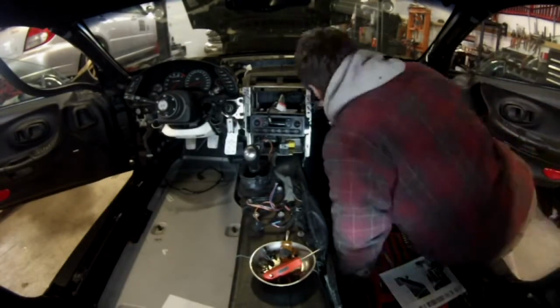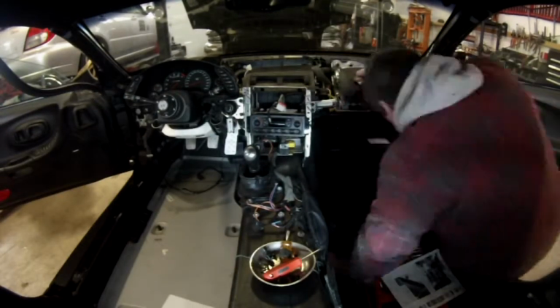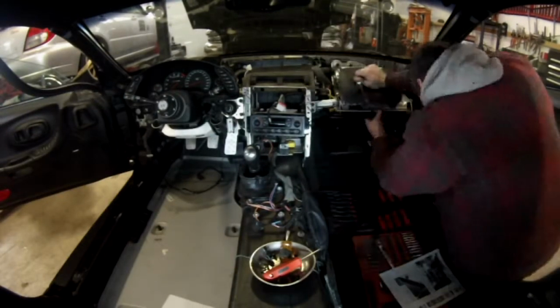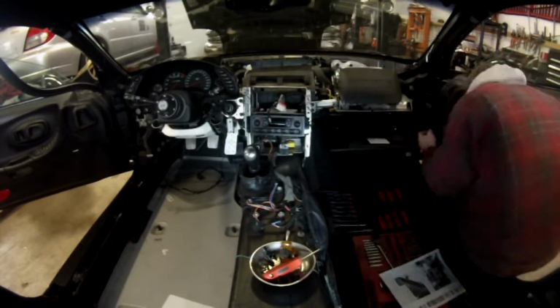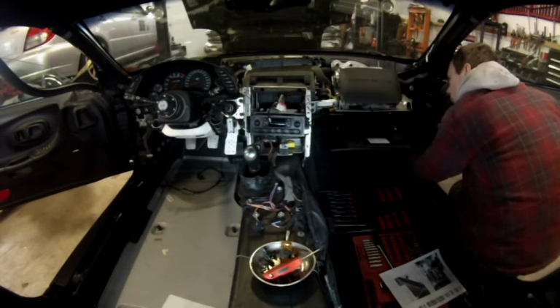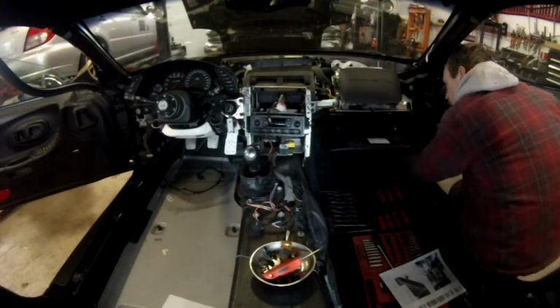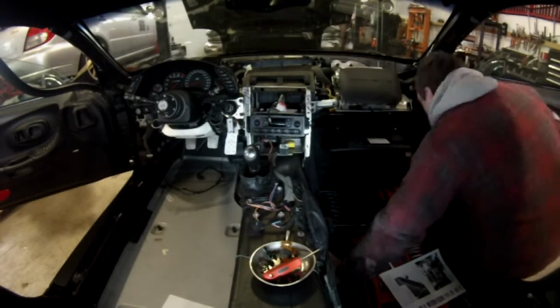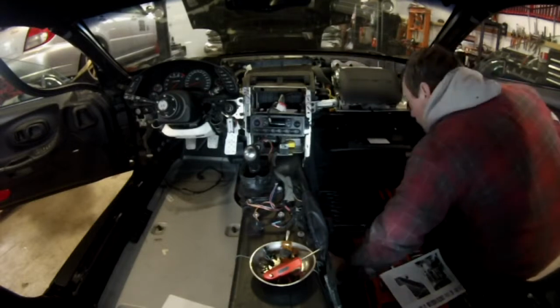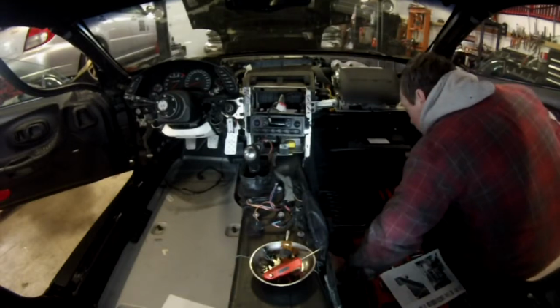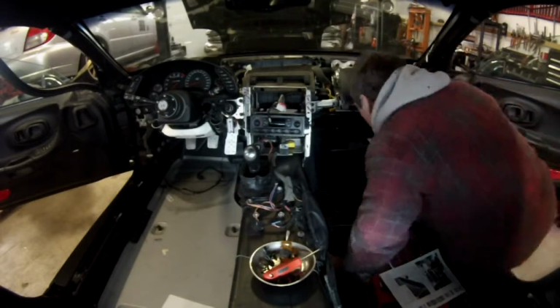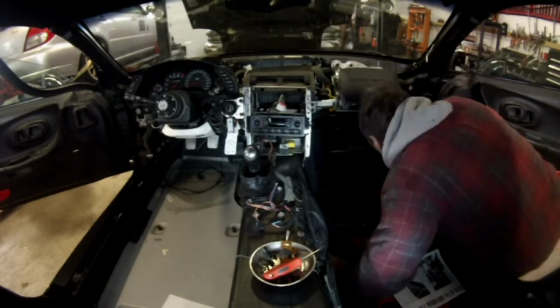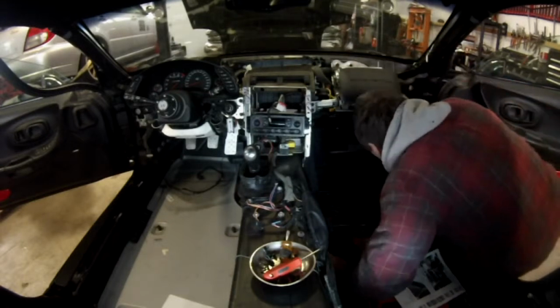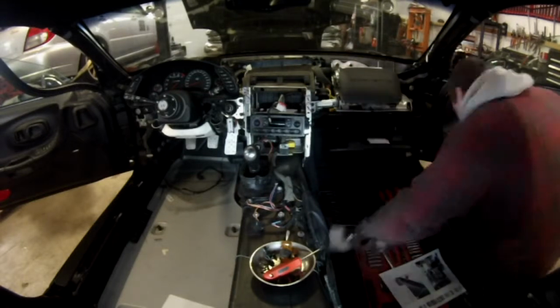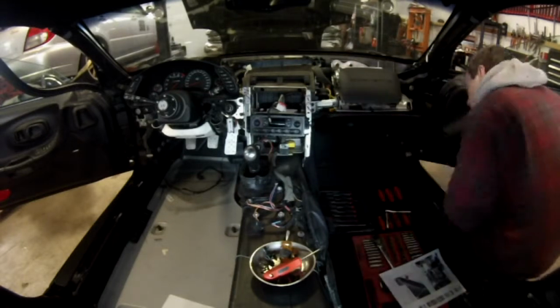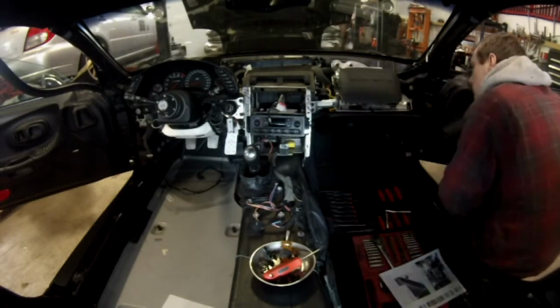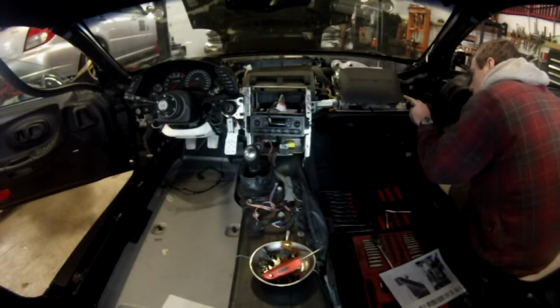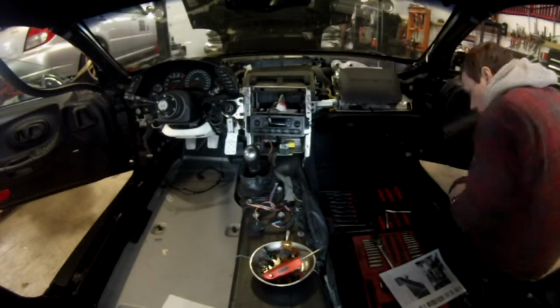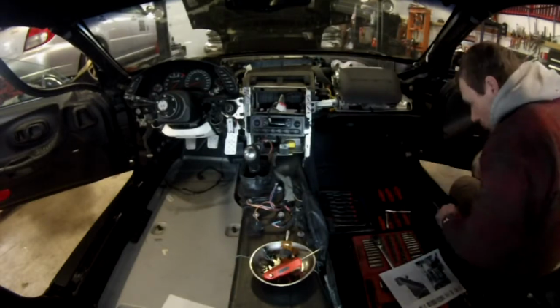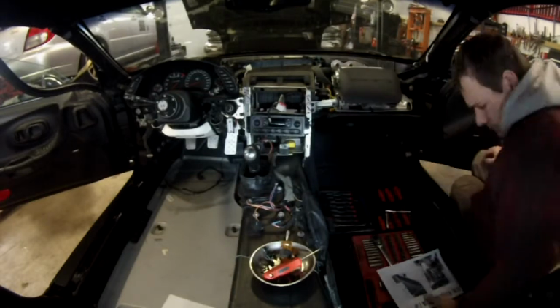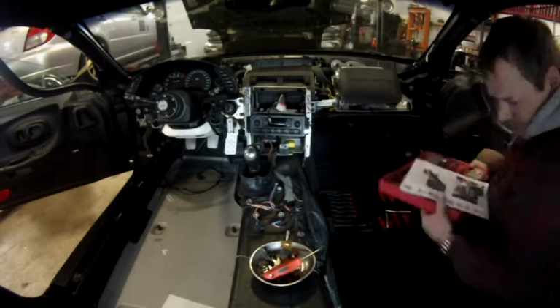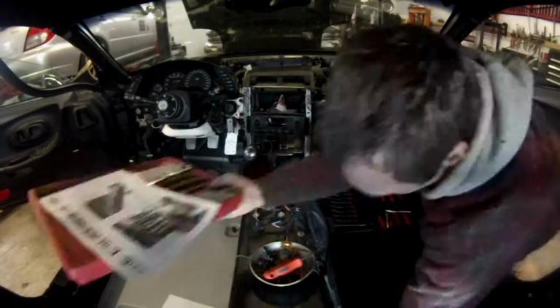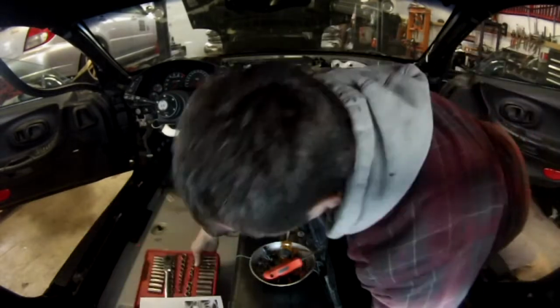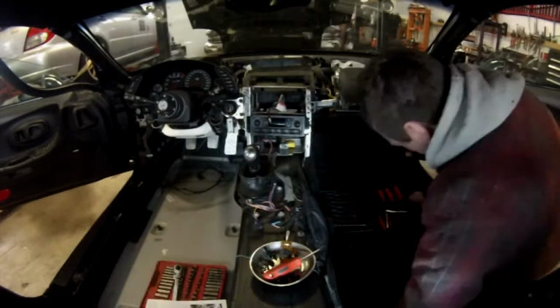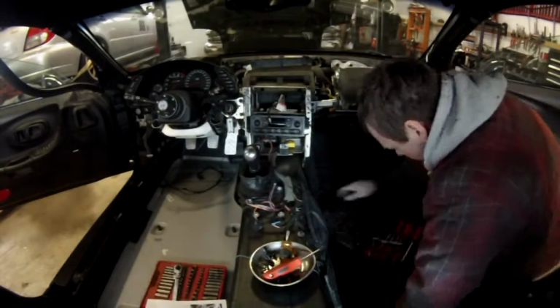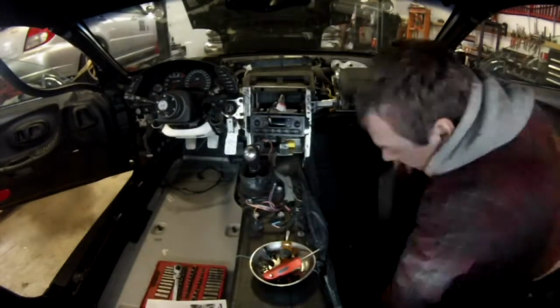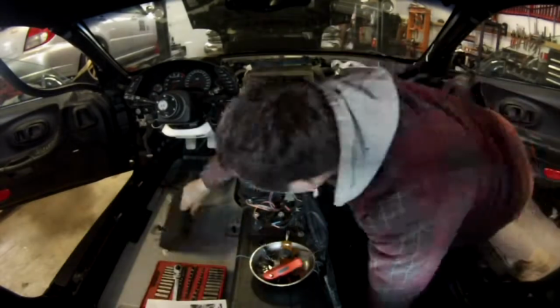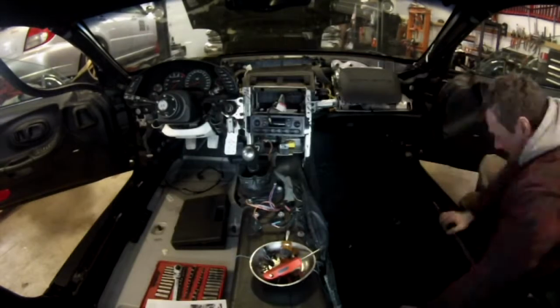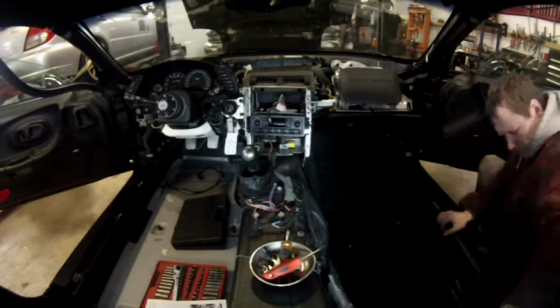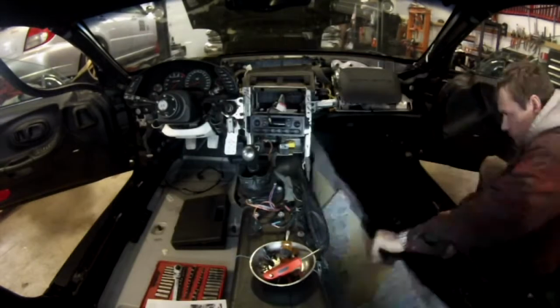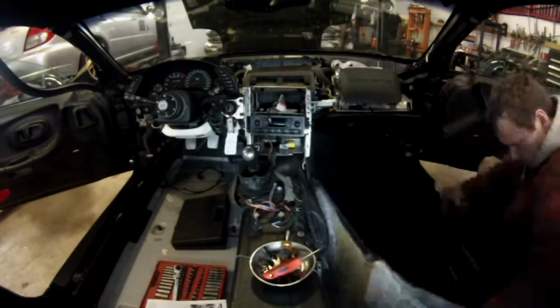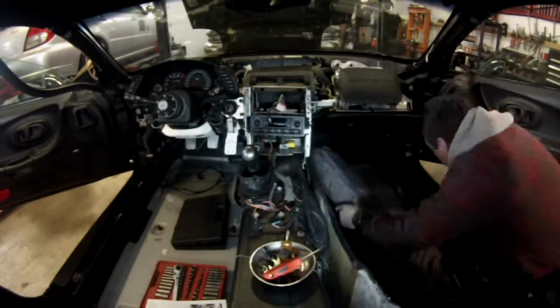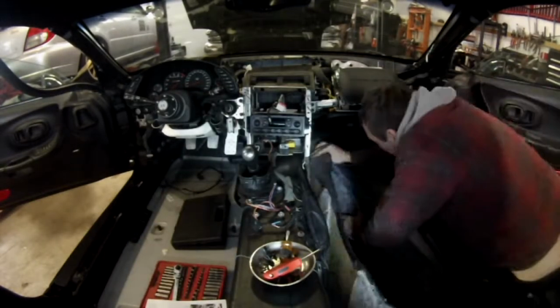On the passenger side, you have to remove the glove box. It took me a while to figure that out.